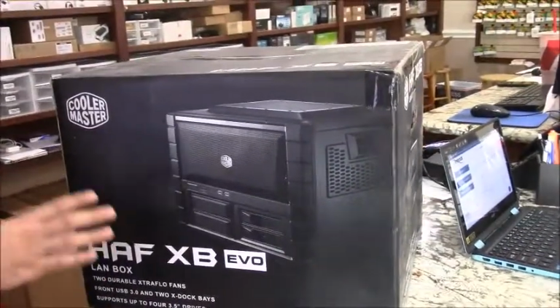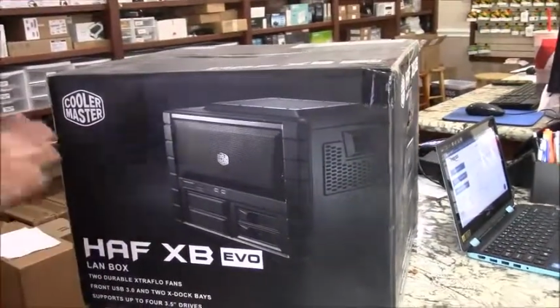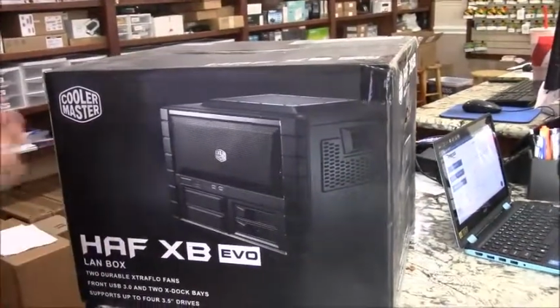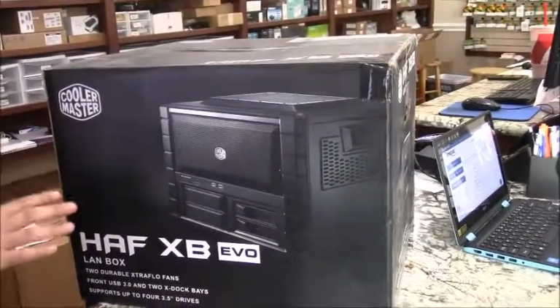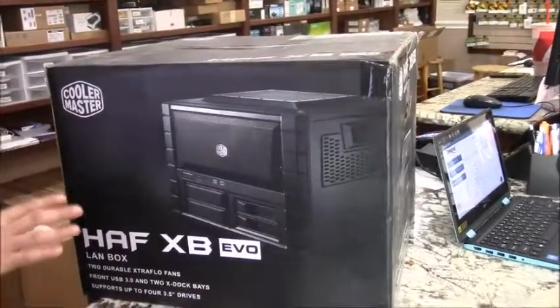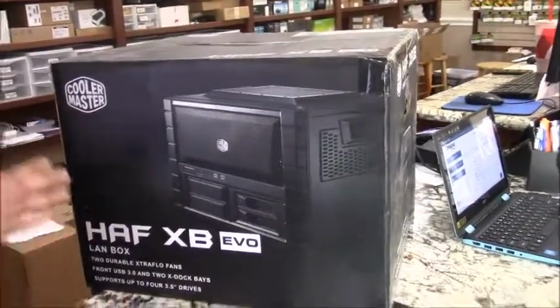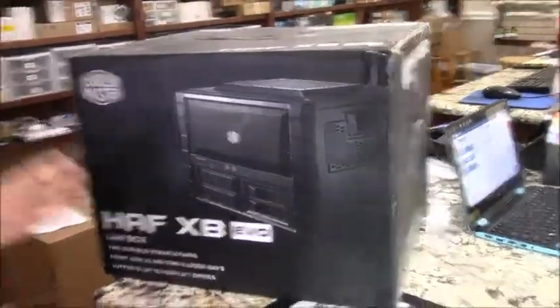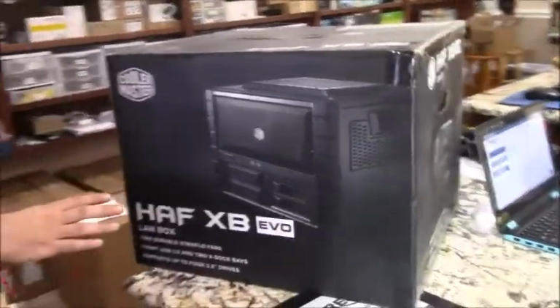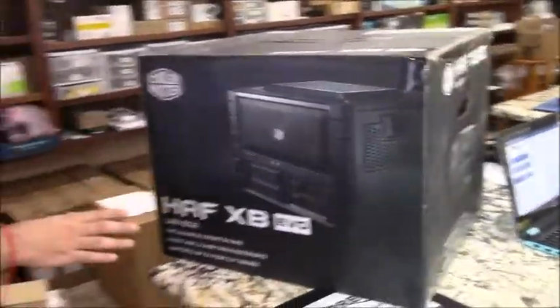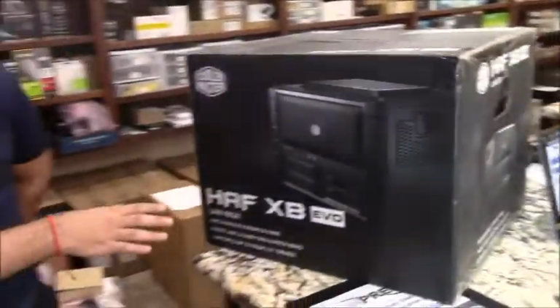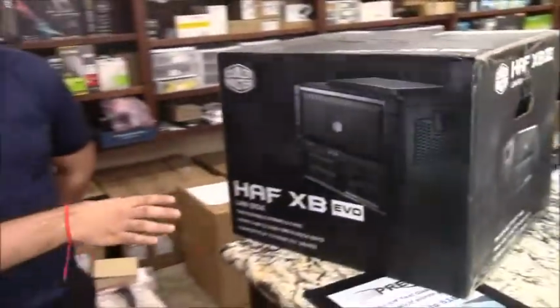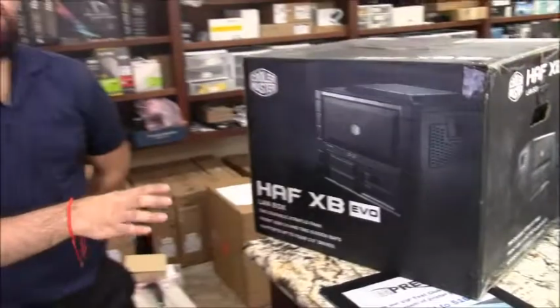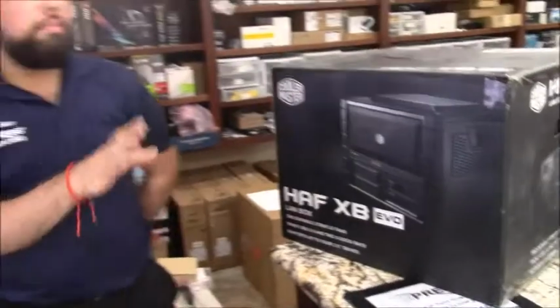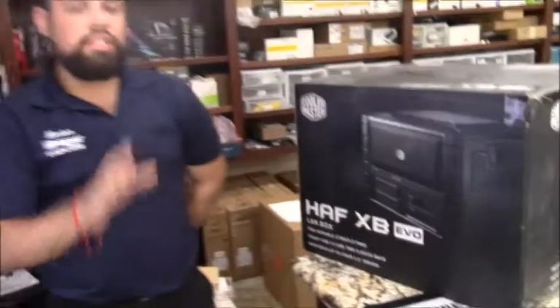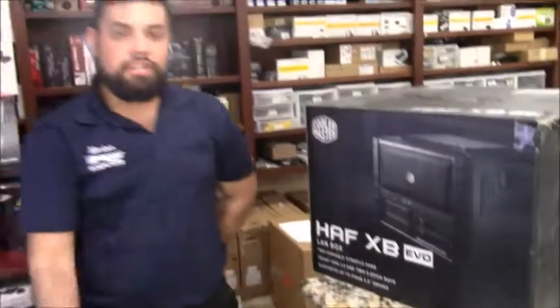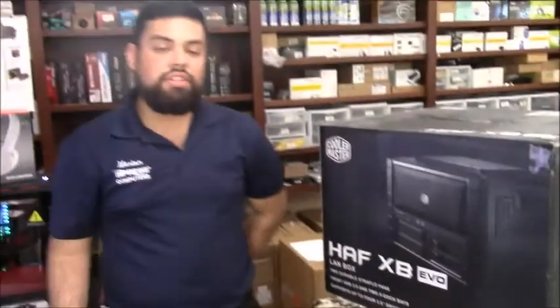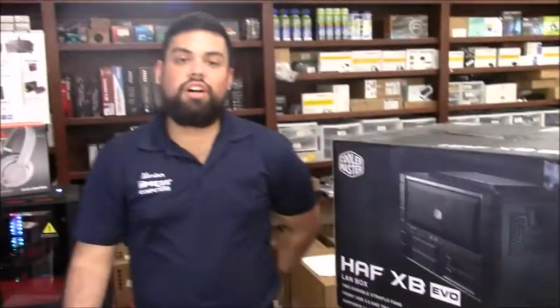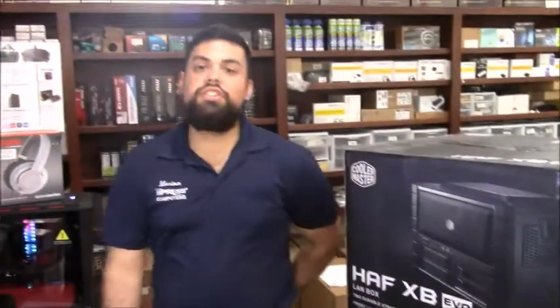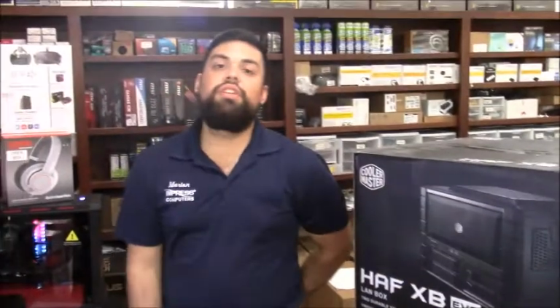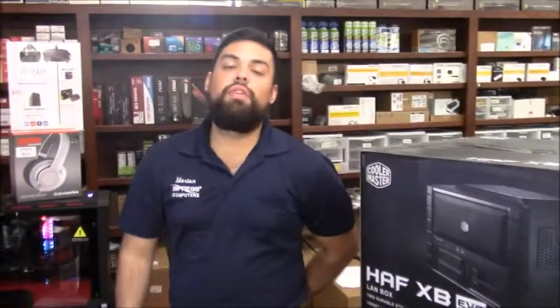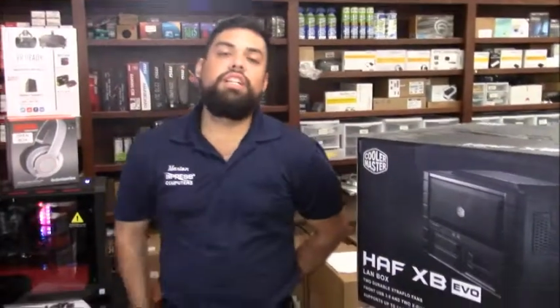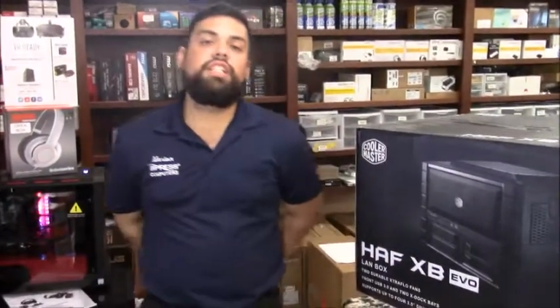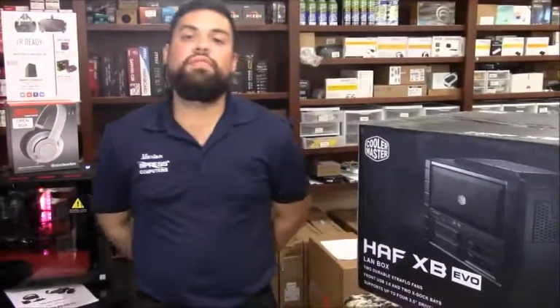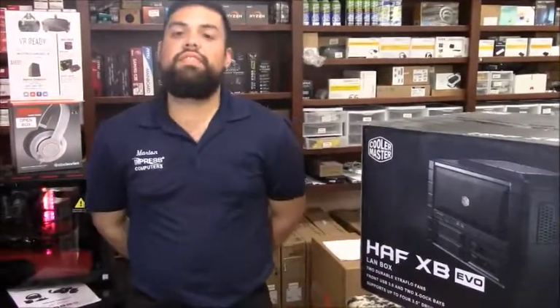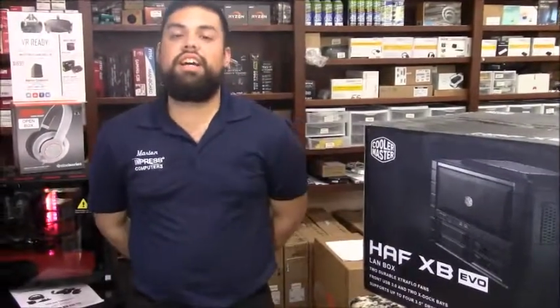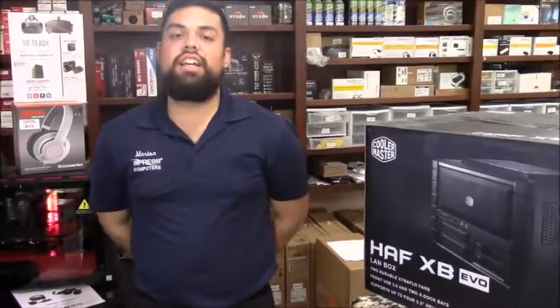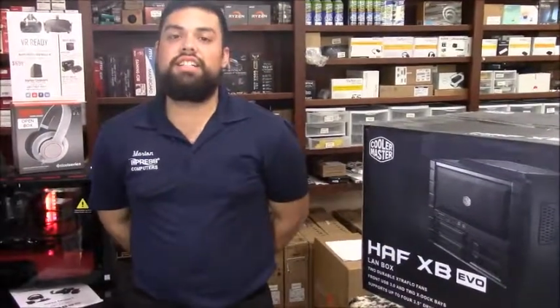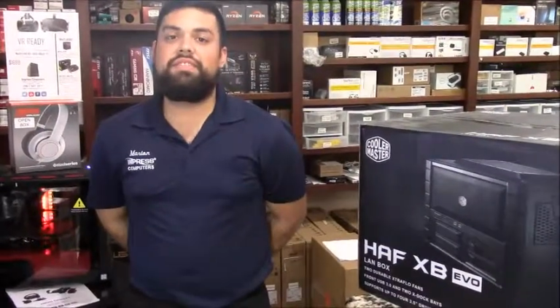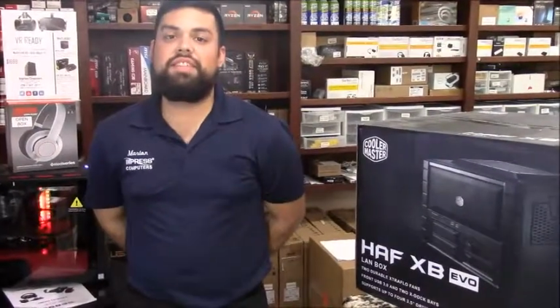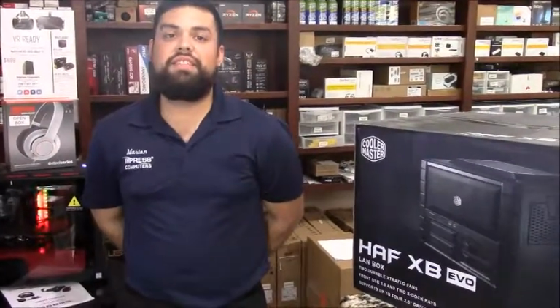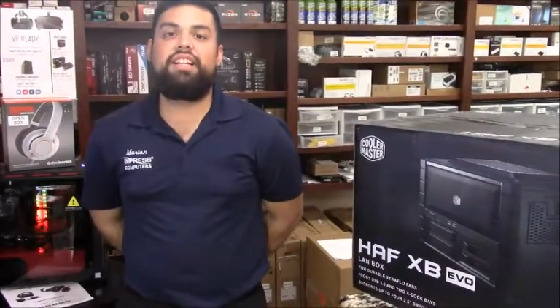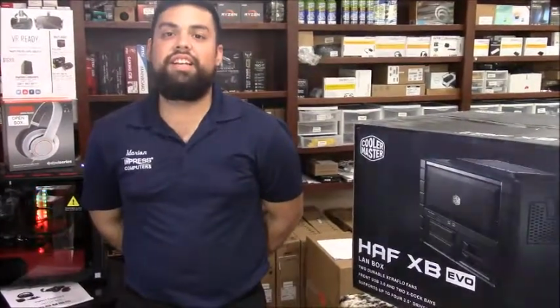So for those who are looking for high-end computers, please give us a call at 281-647-9977. Thank you.